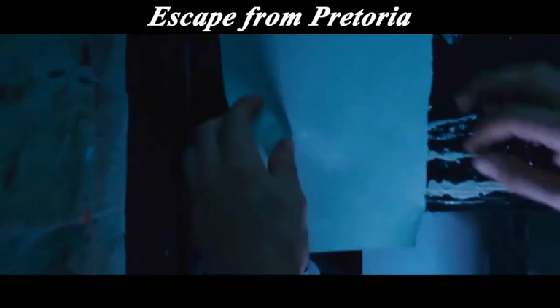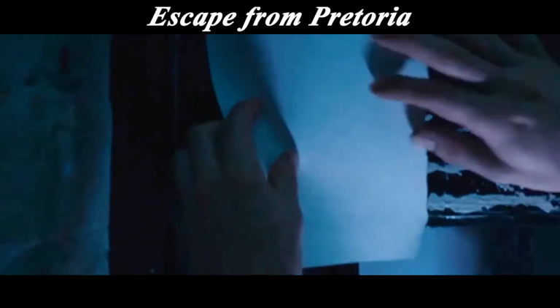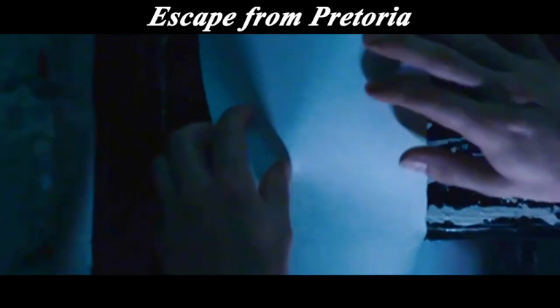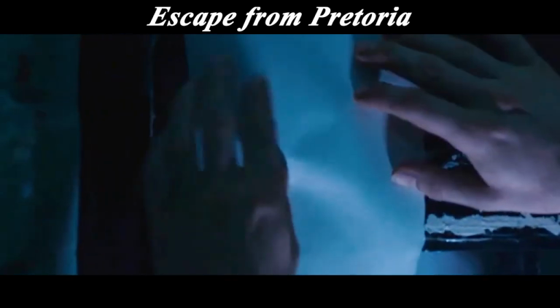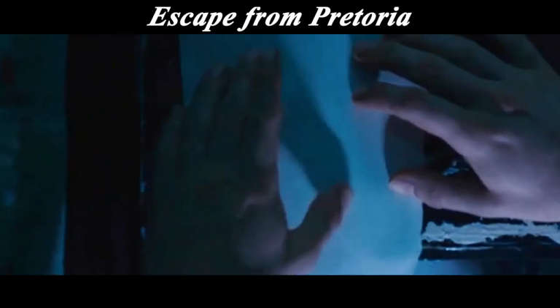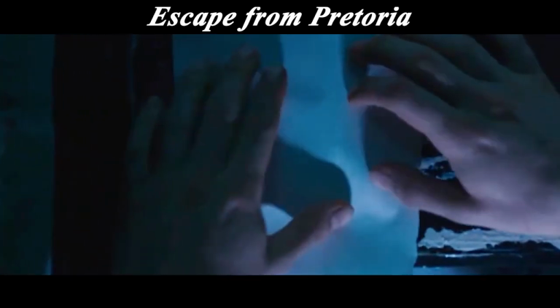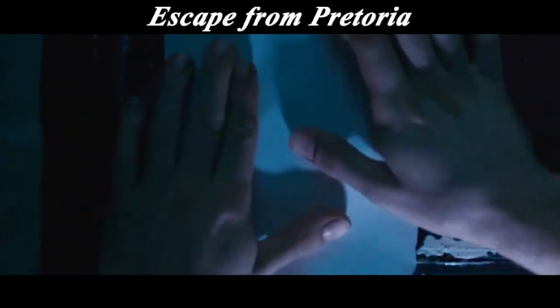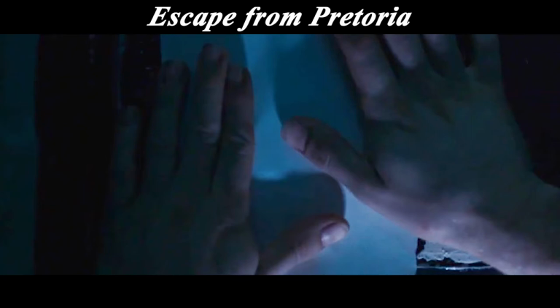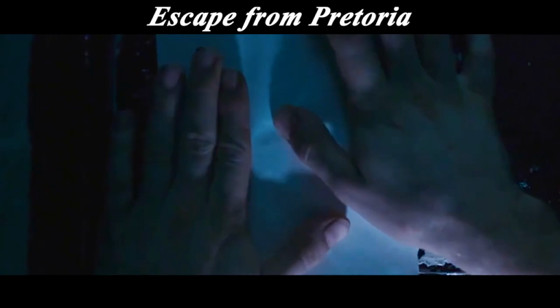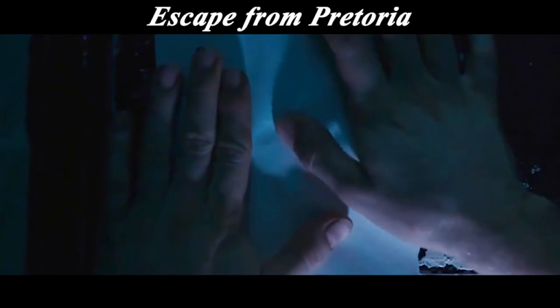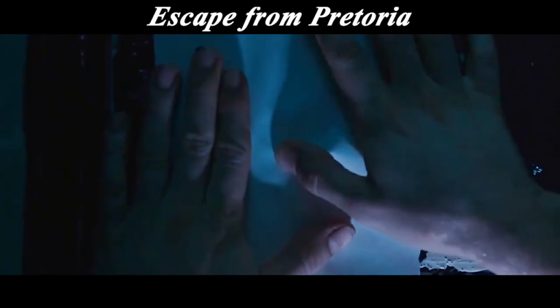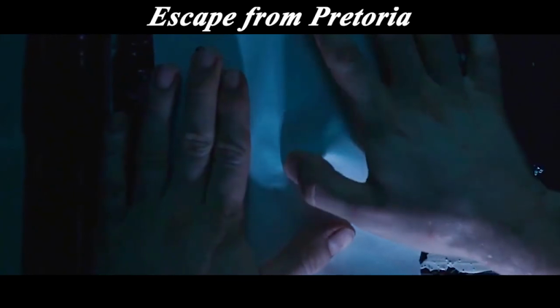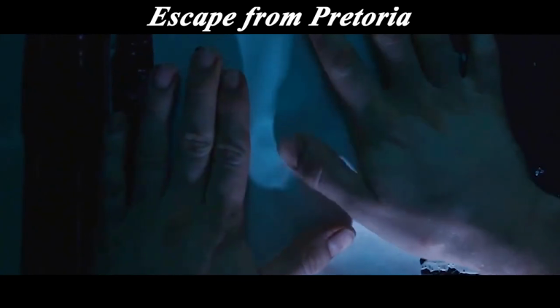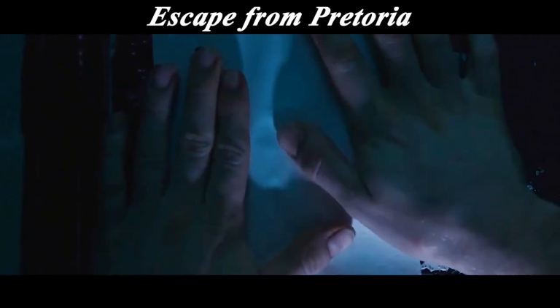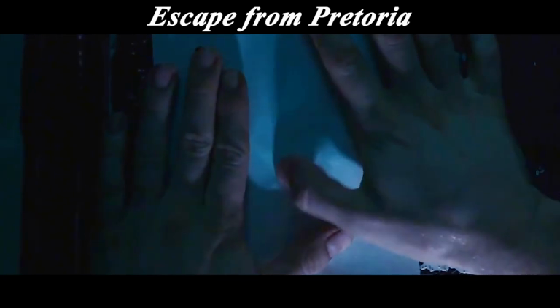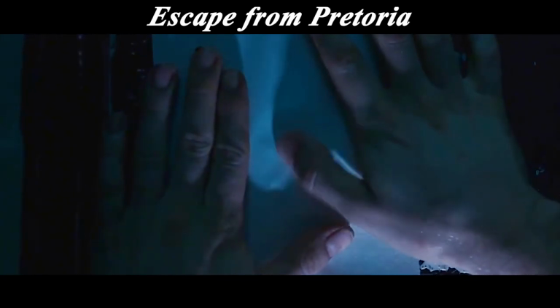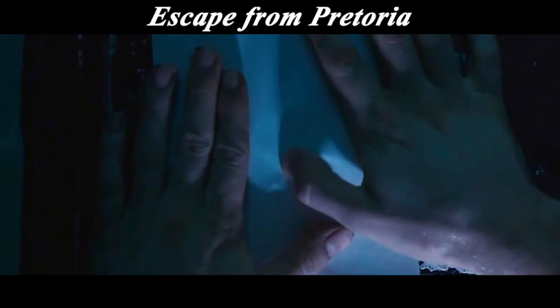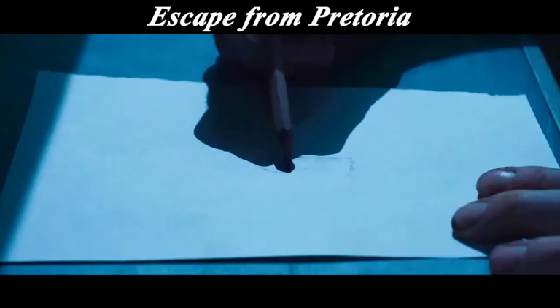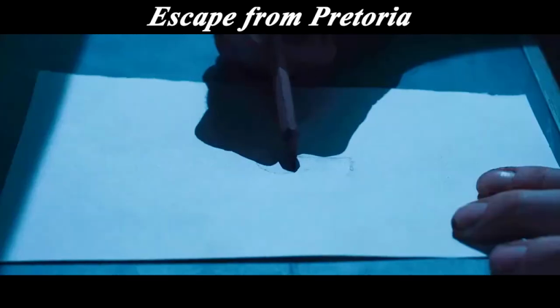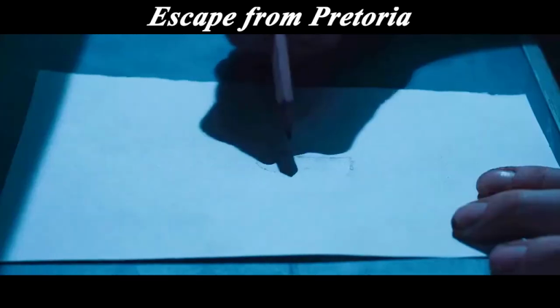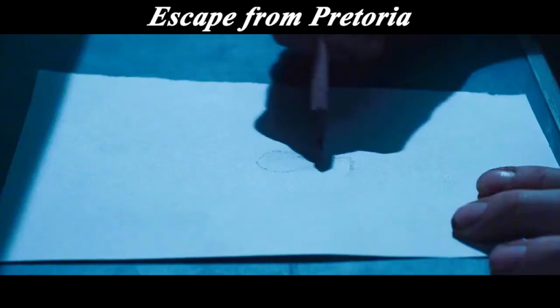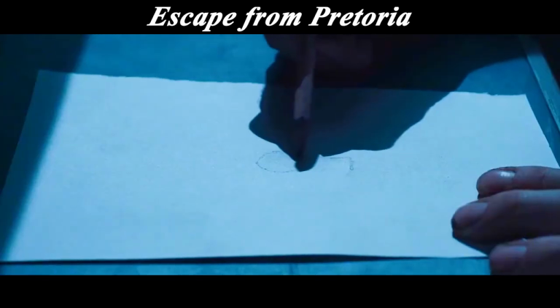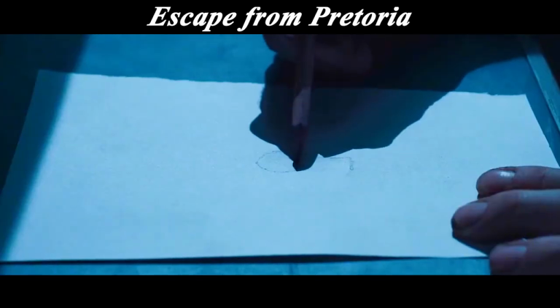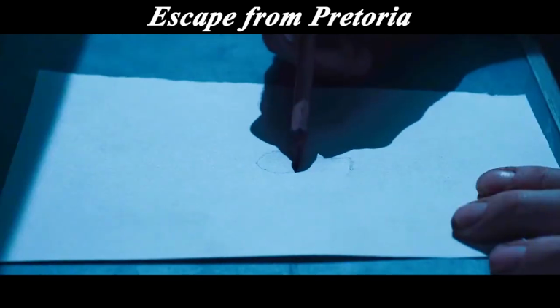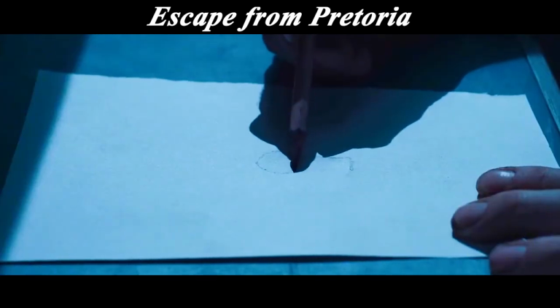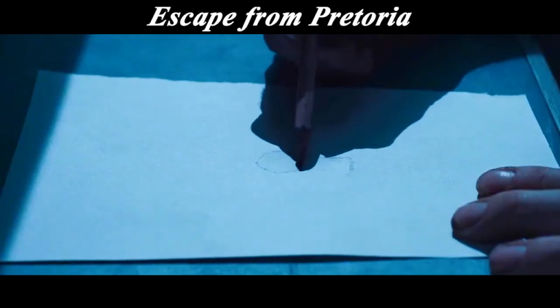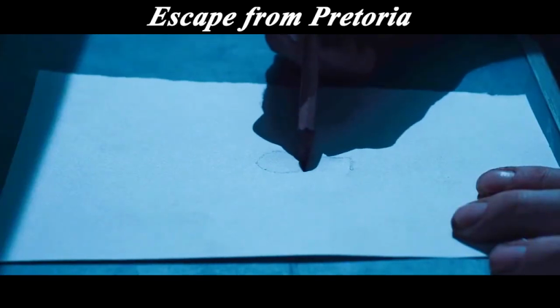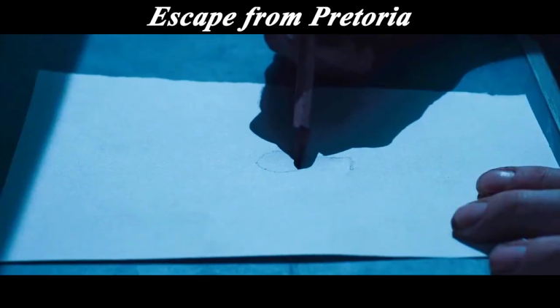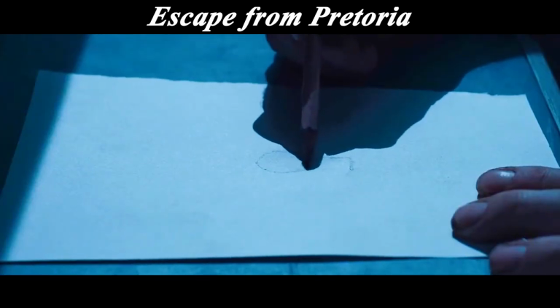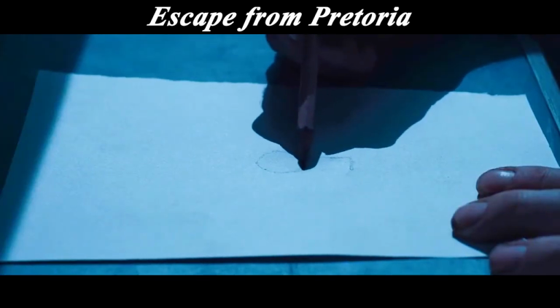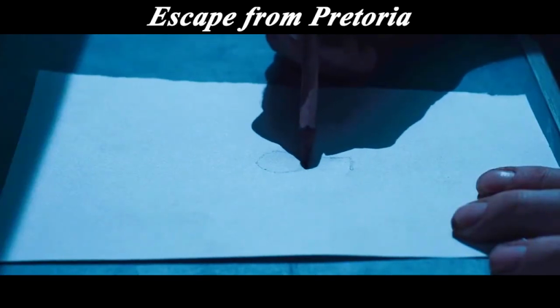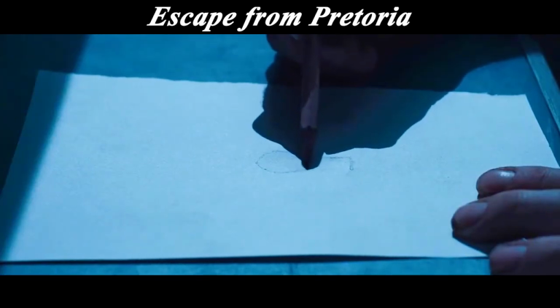Bob covered the door lock with a piece of paper, pressed out the outline of the lock hole, and then traced it. He got the shape of the lock hole.